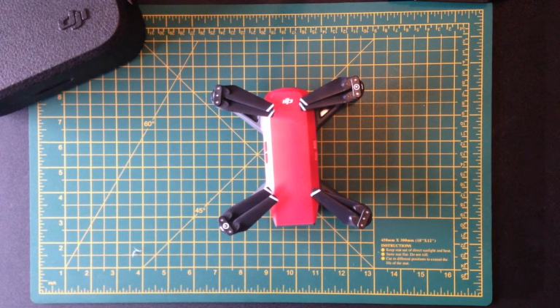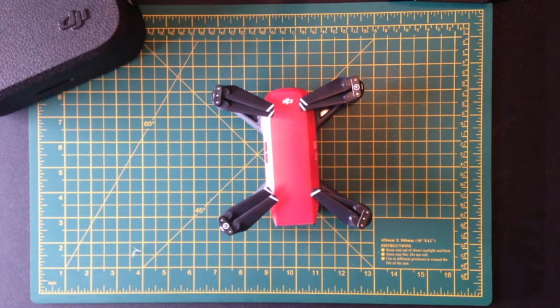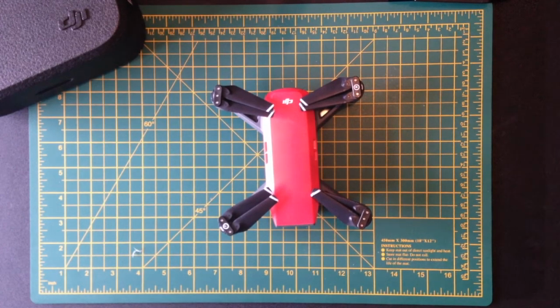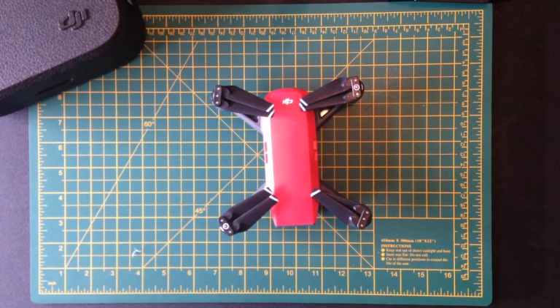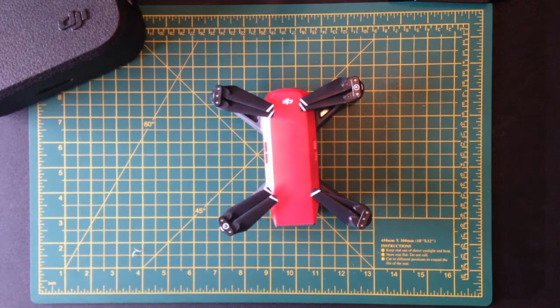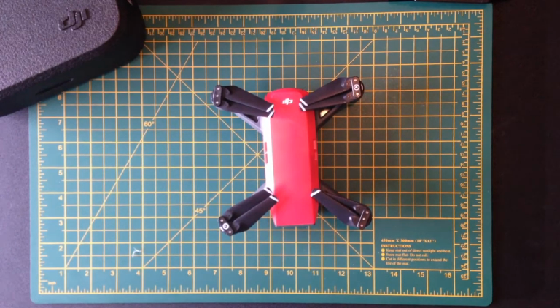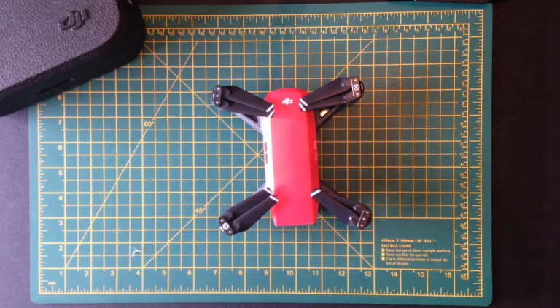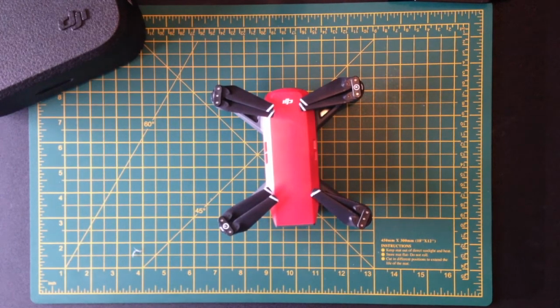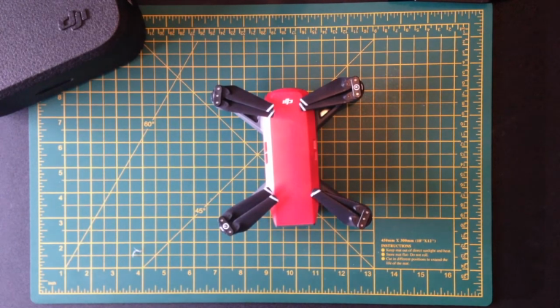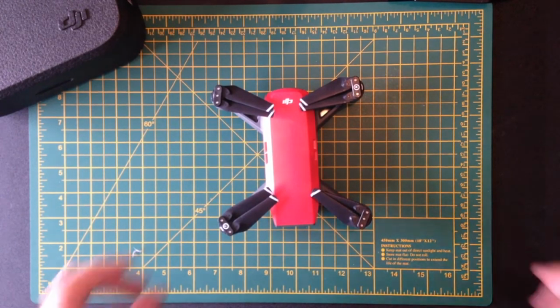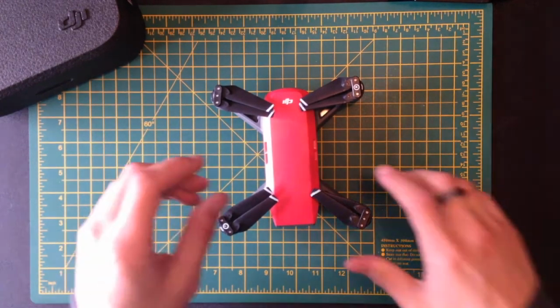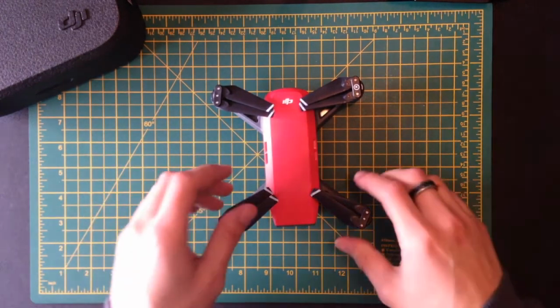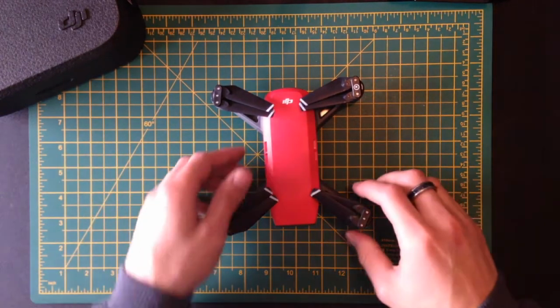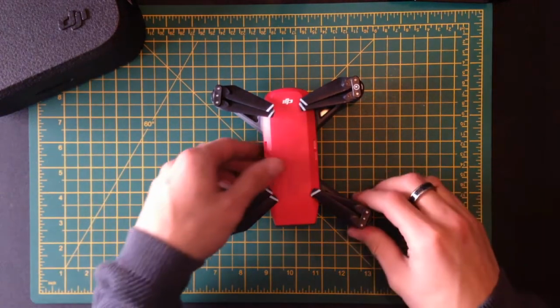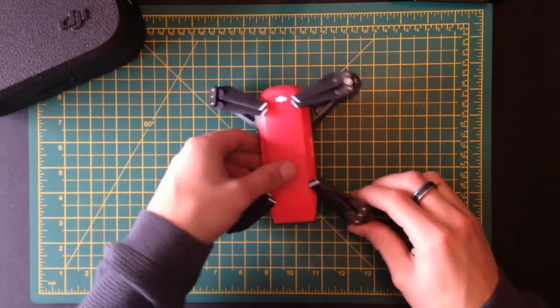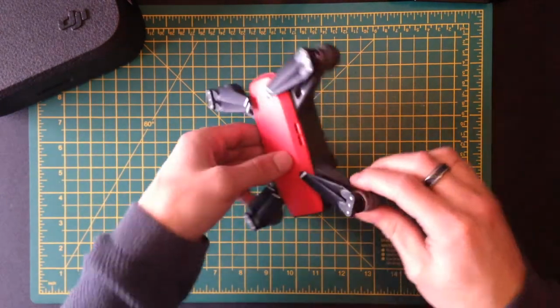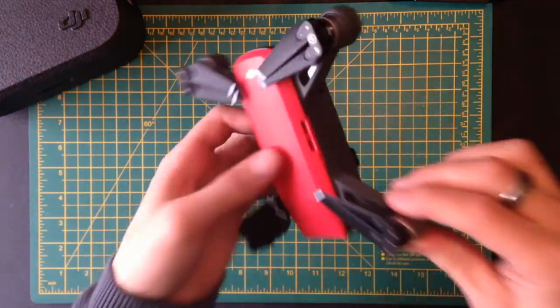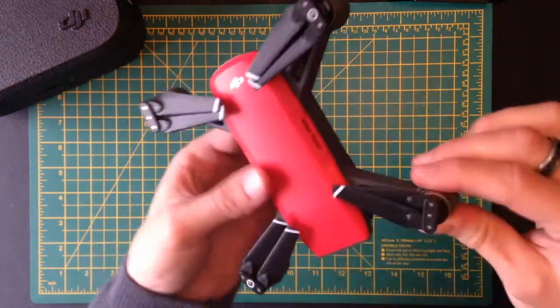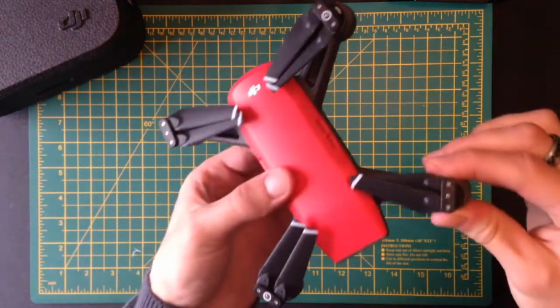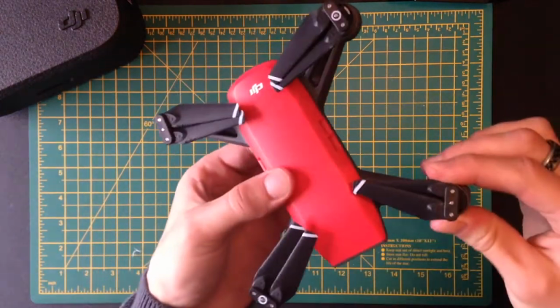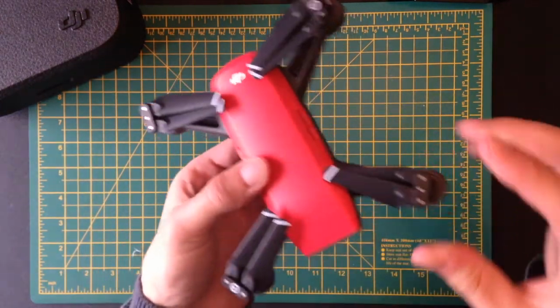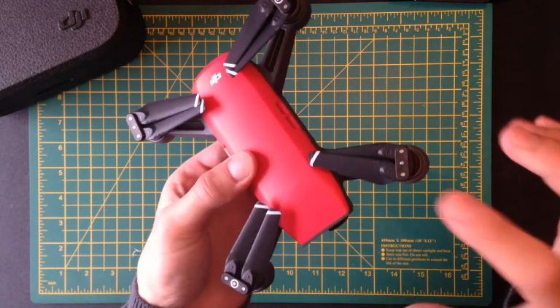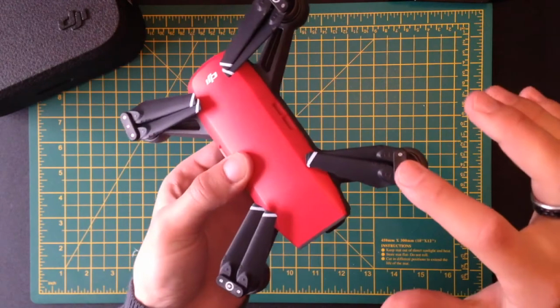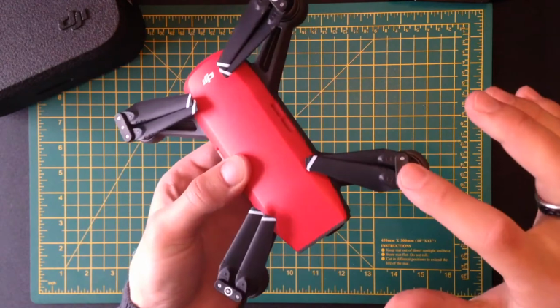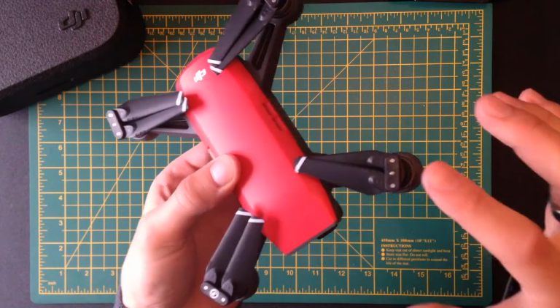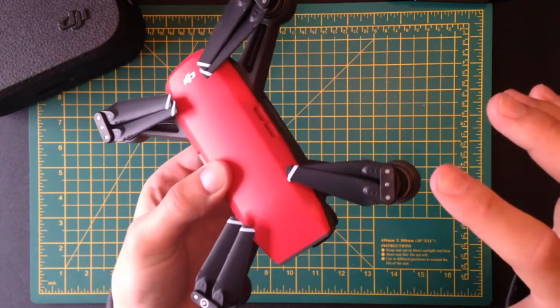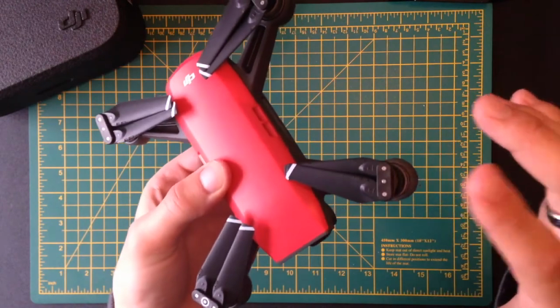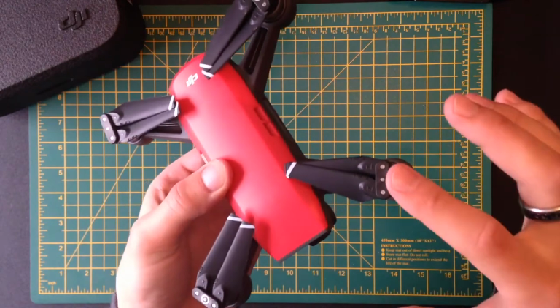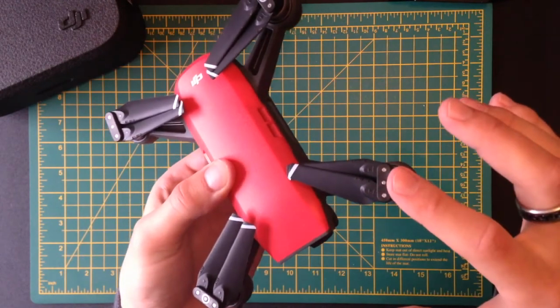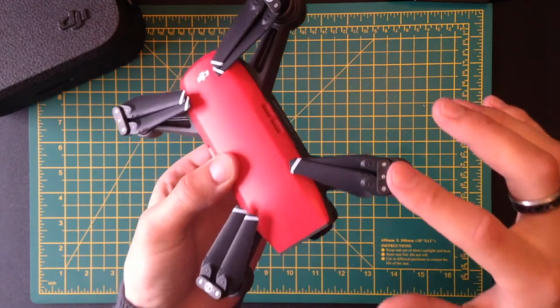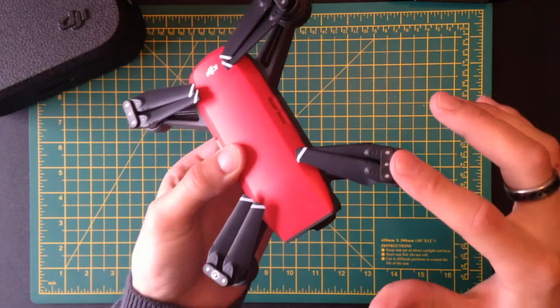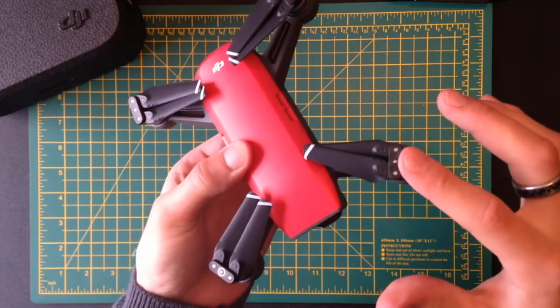Welcome to another video. Today we're going to be explaining how you can replace the propeller on your DJI Spark.